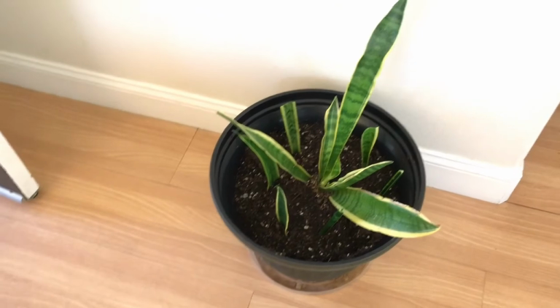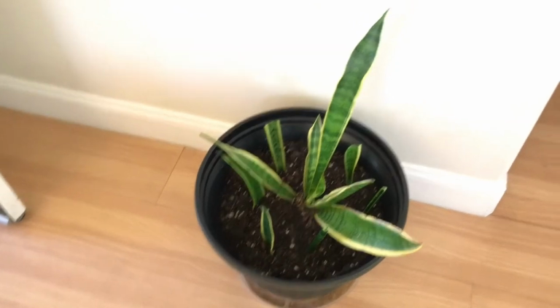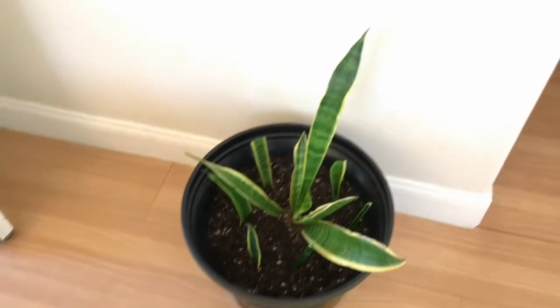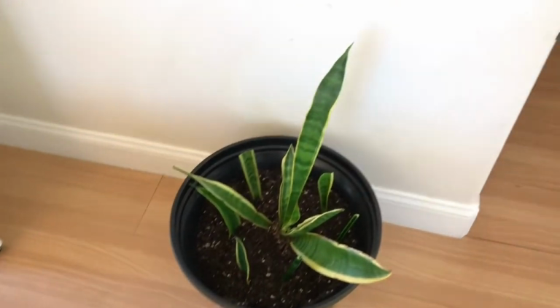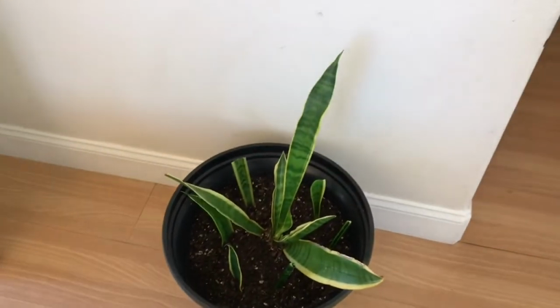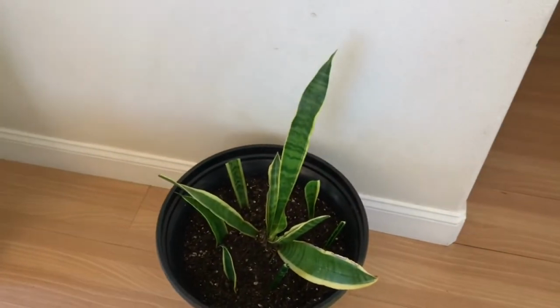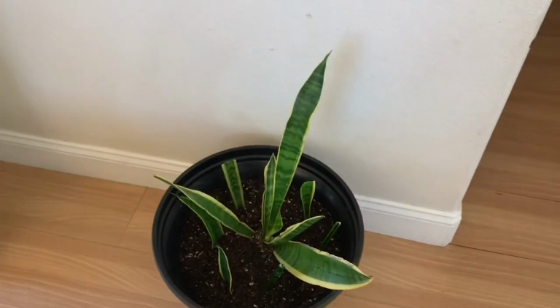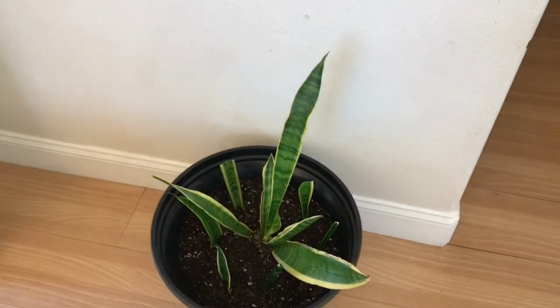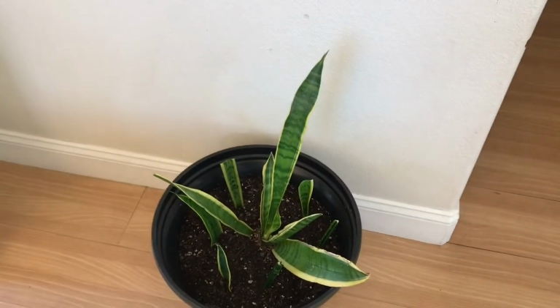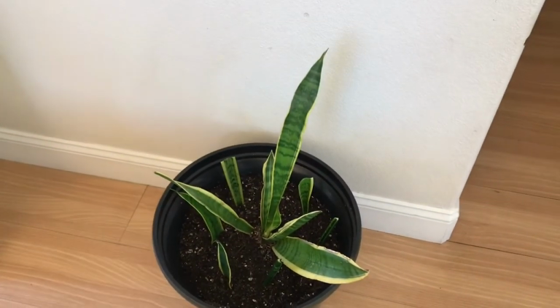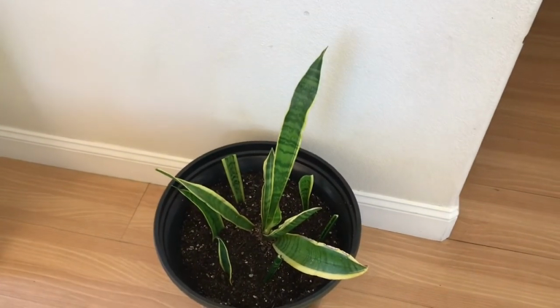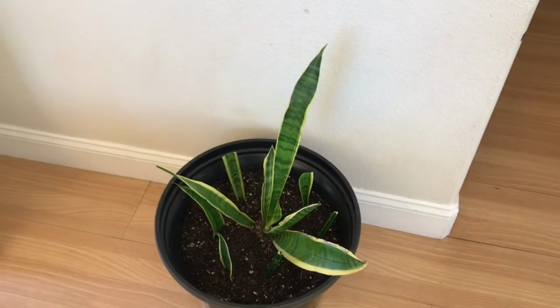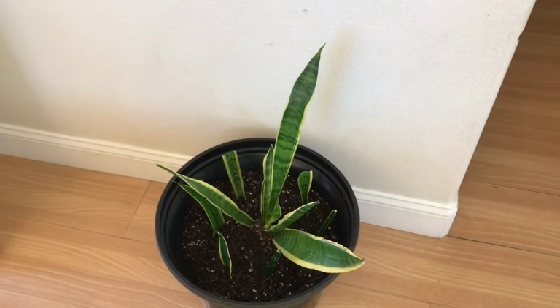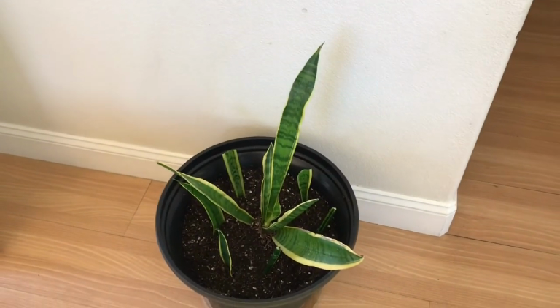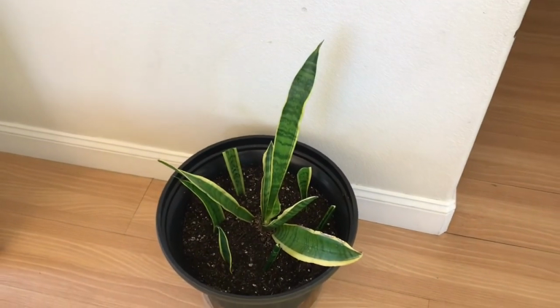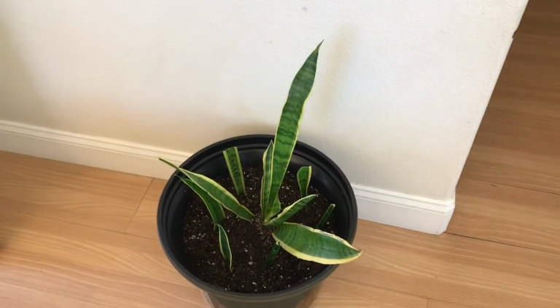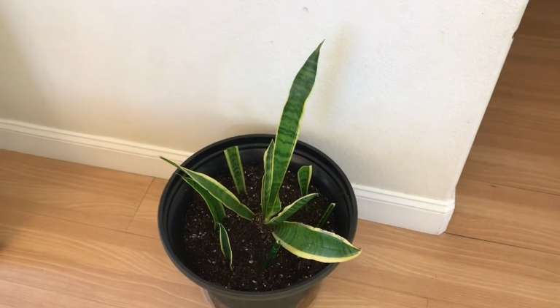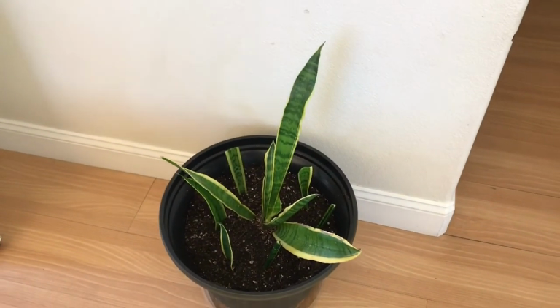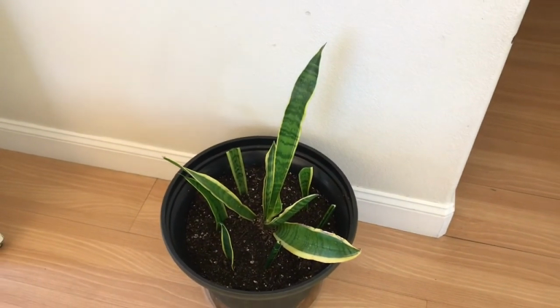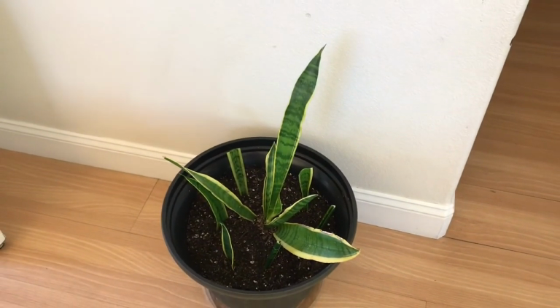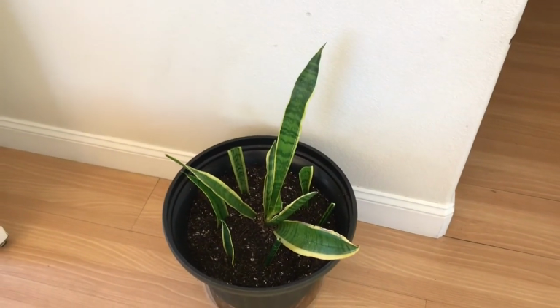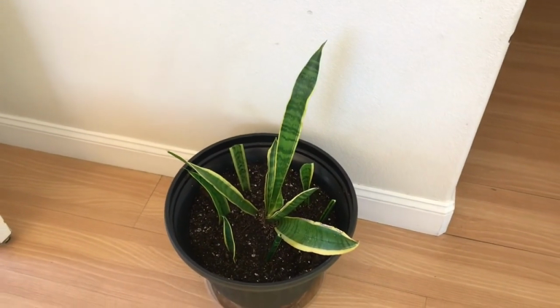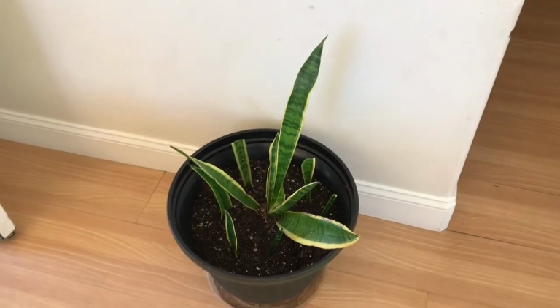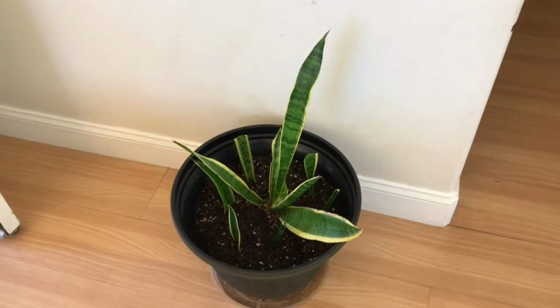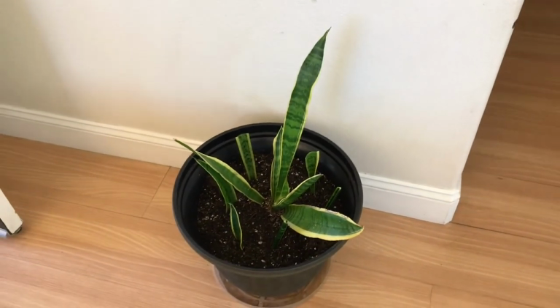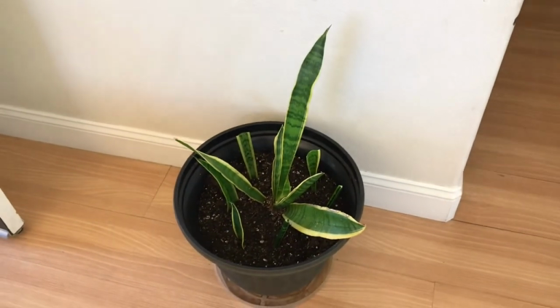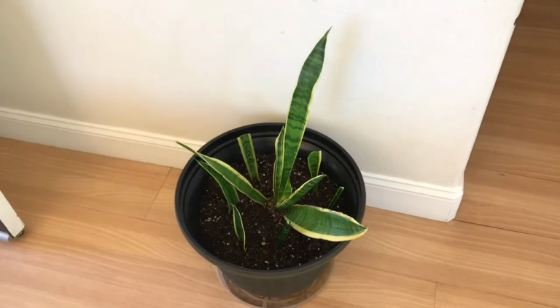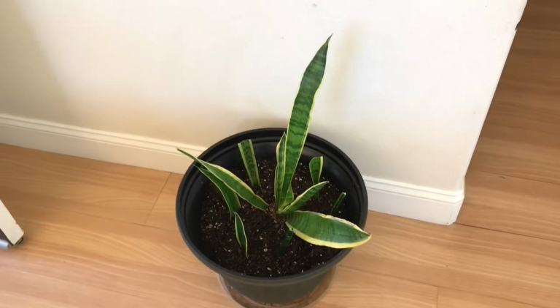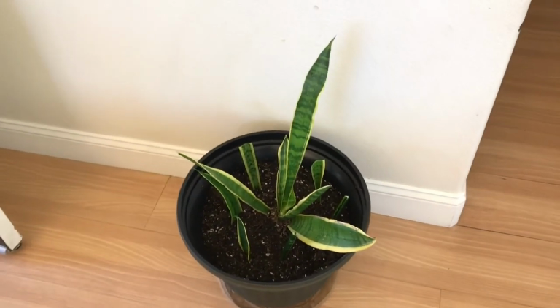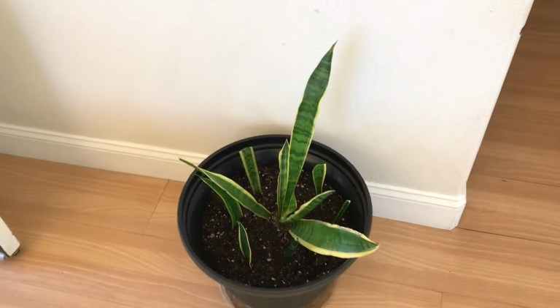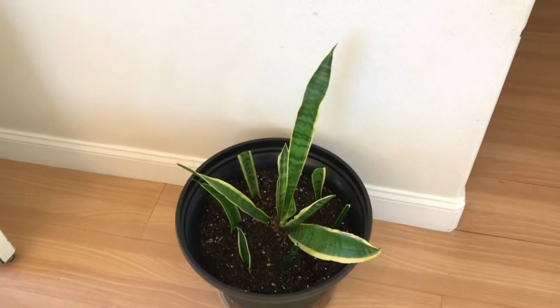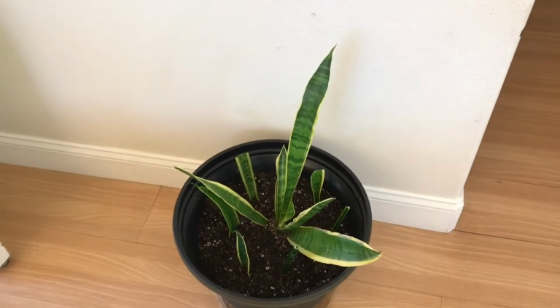All right, everybody. Happy indoor gardening. Bye.